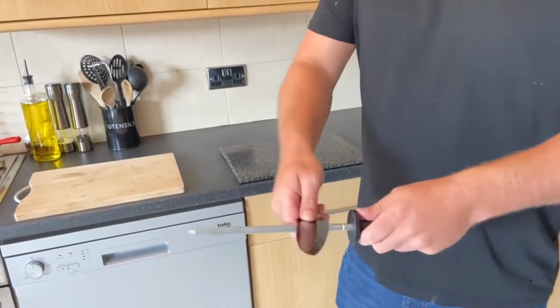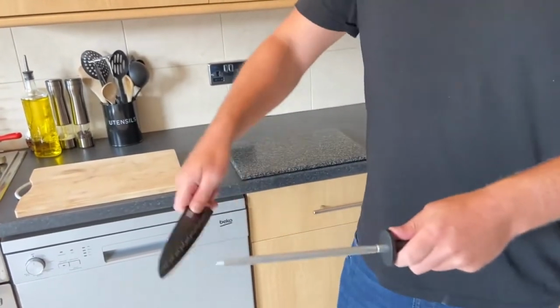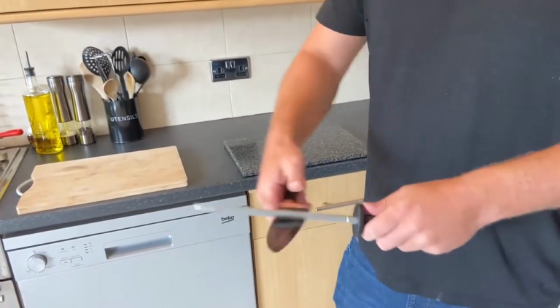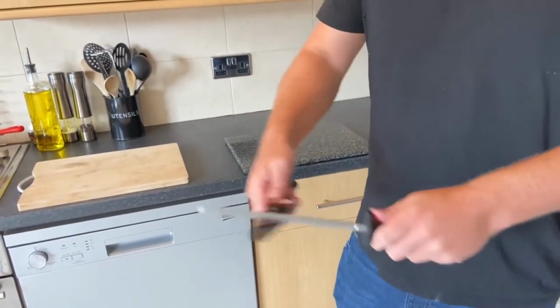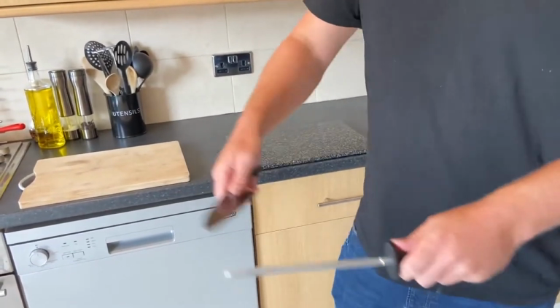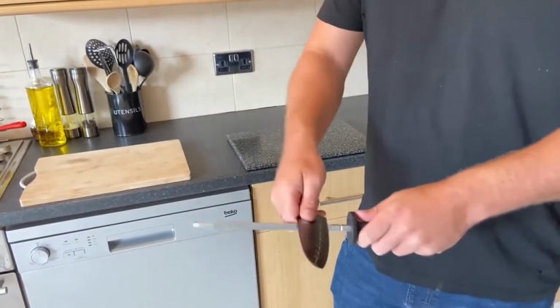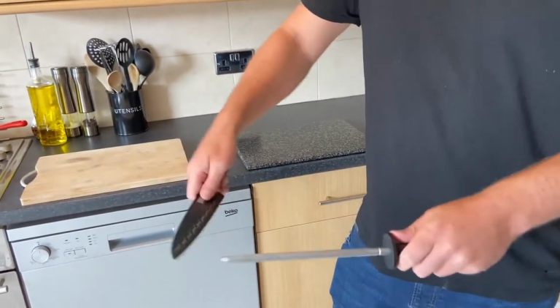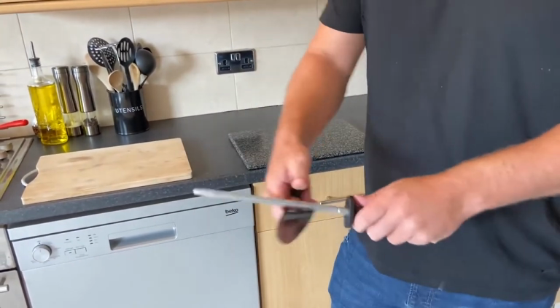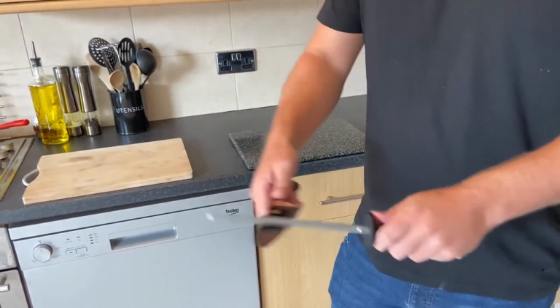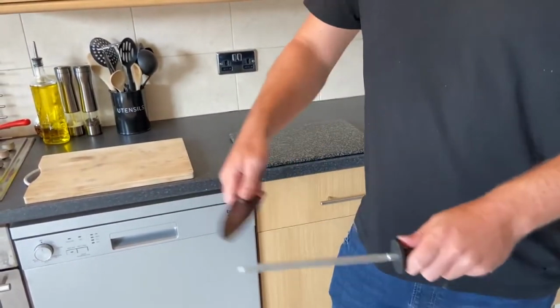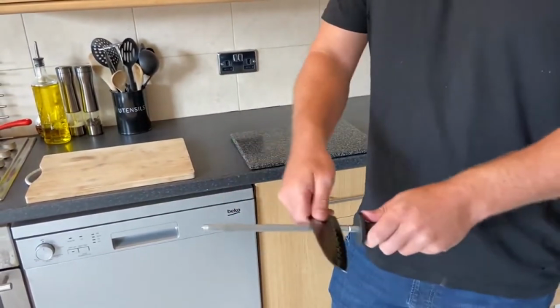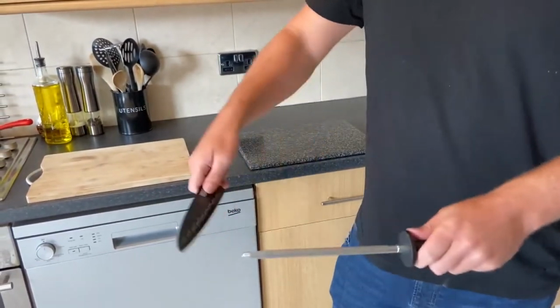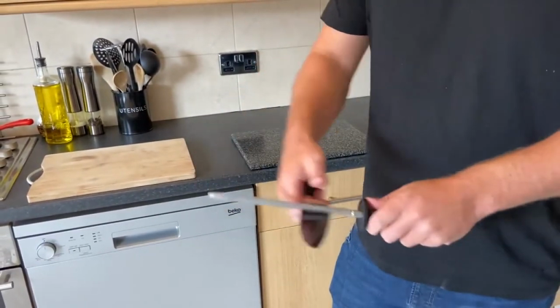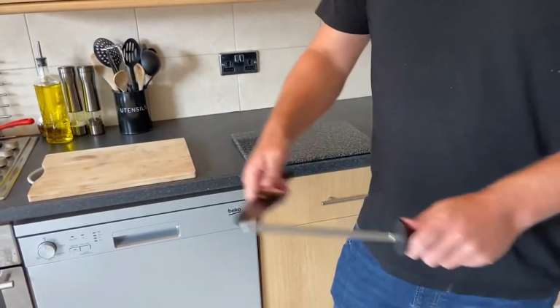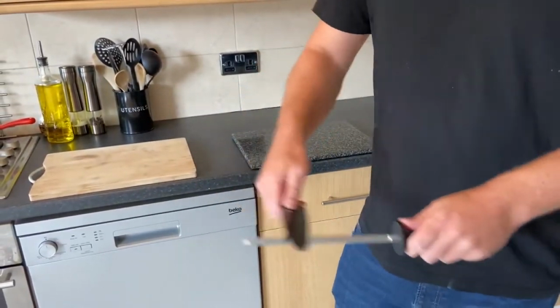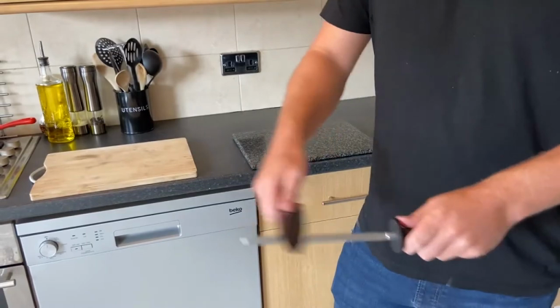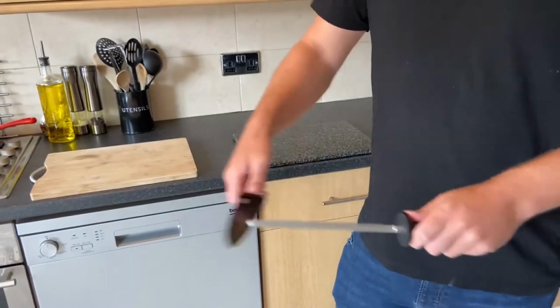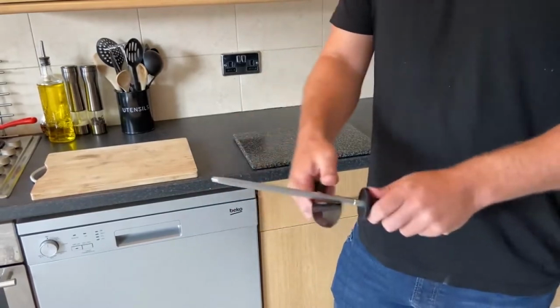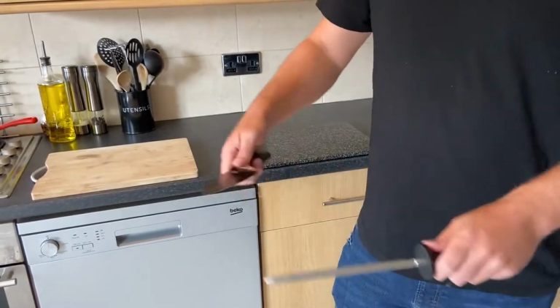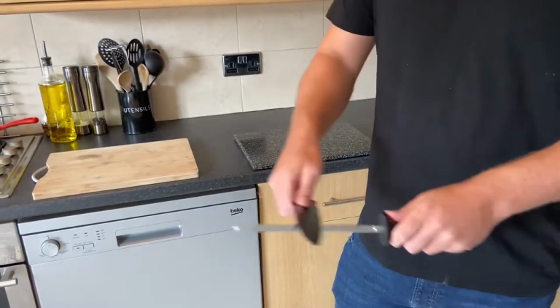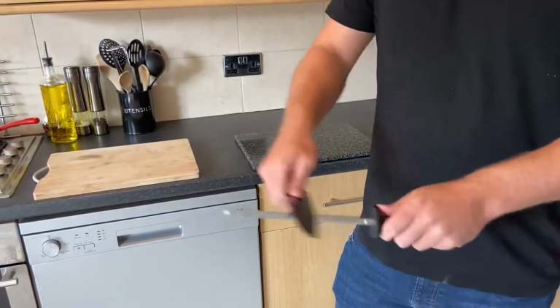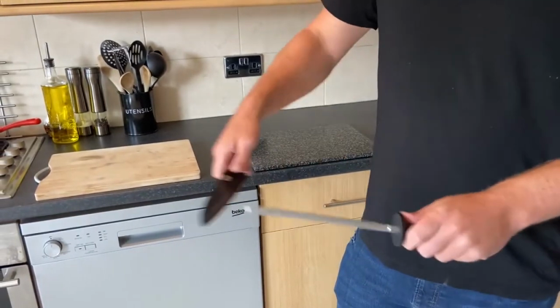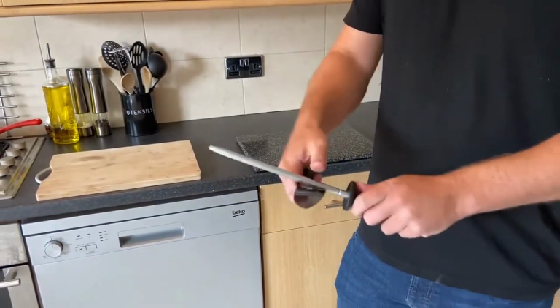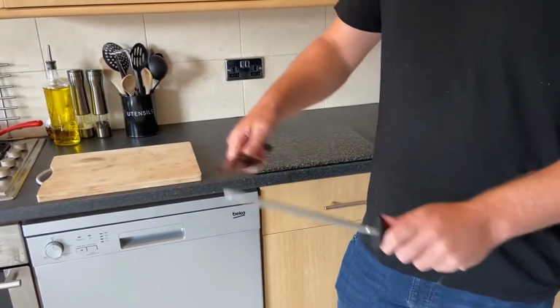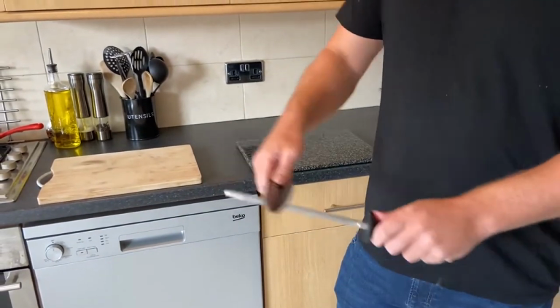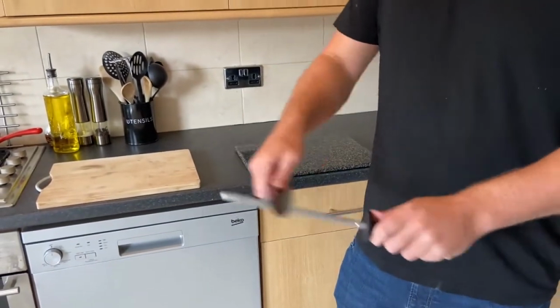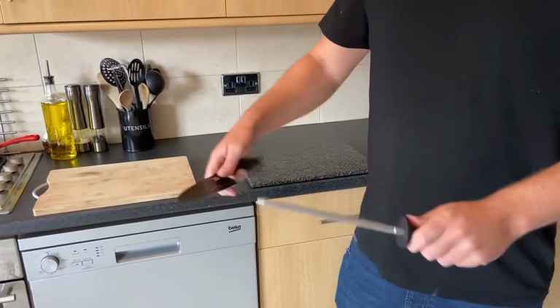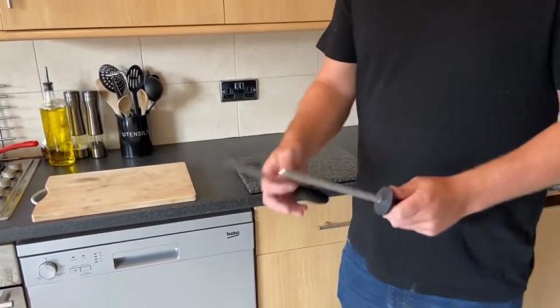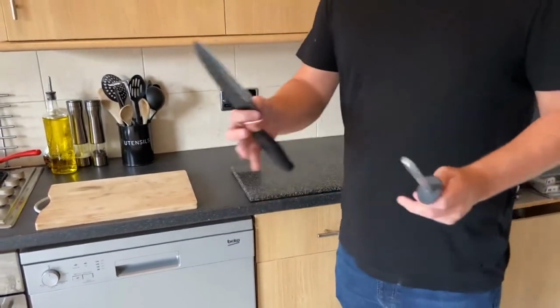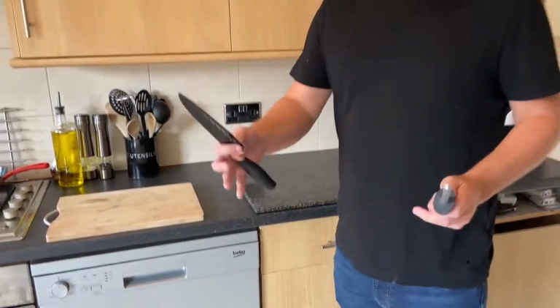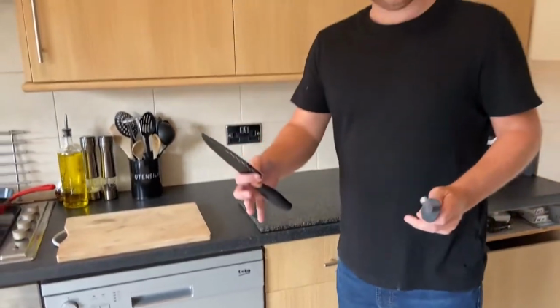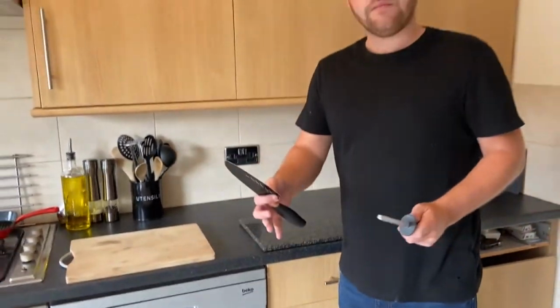So top, bottom, top, bottom. And that's how you sharpen the knife.